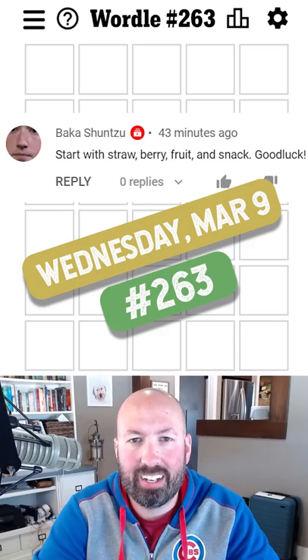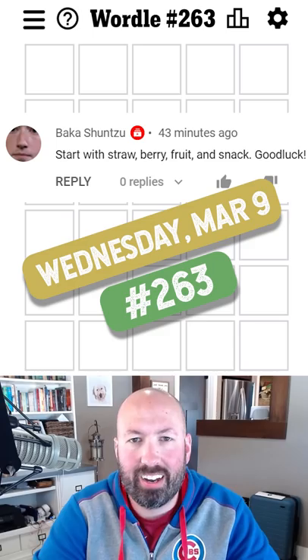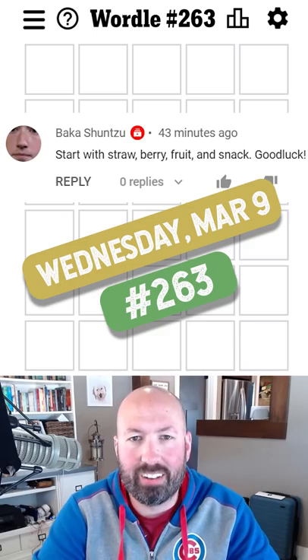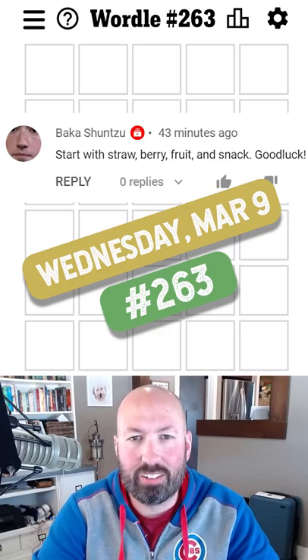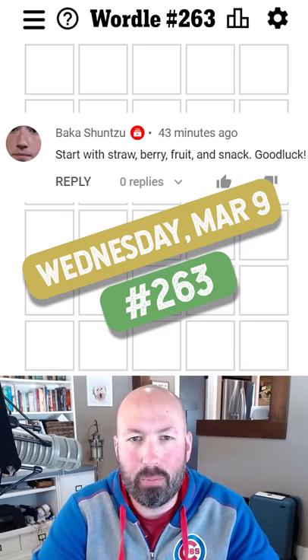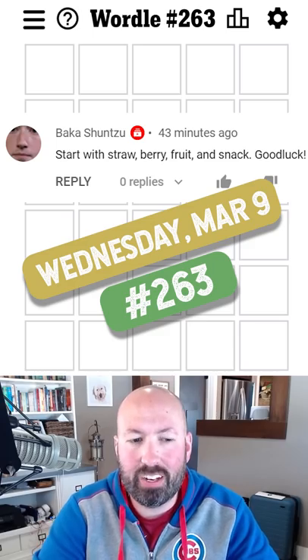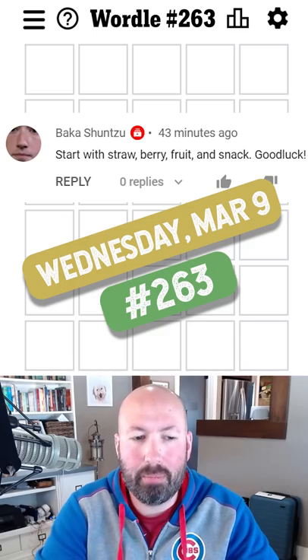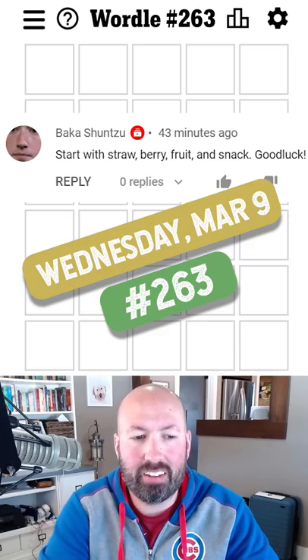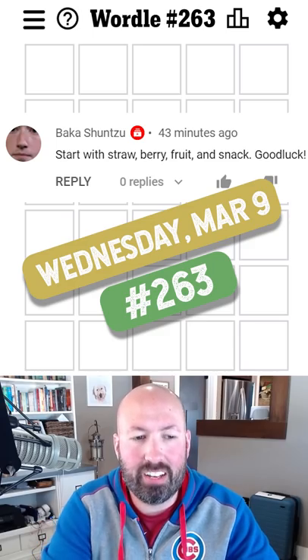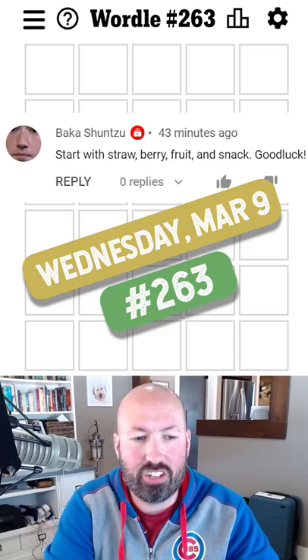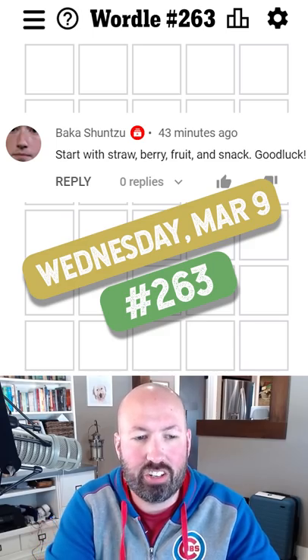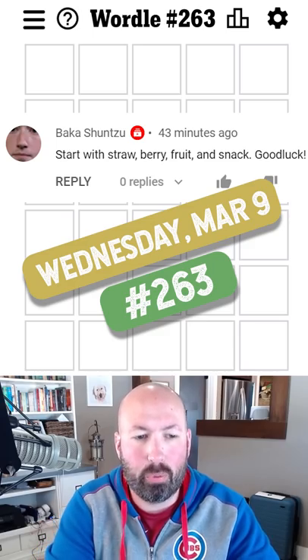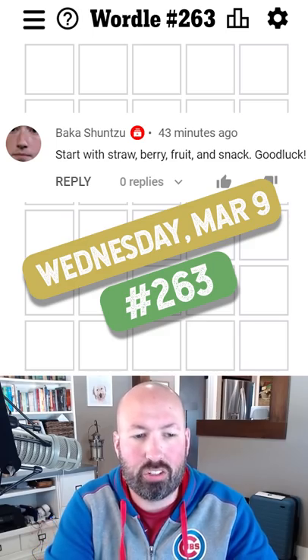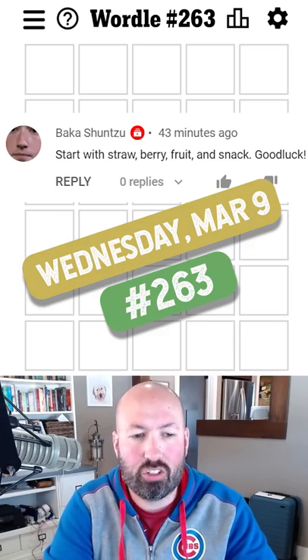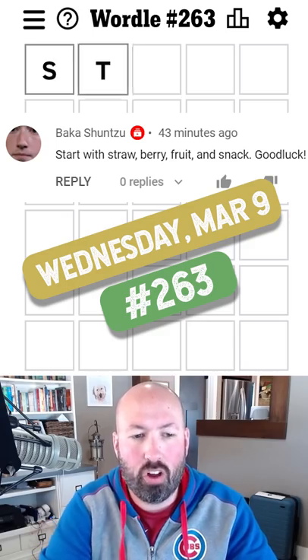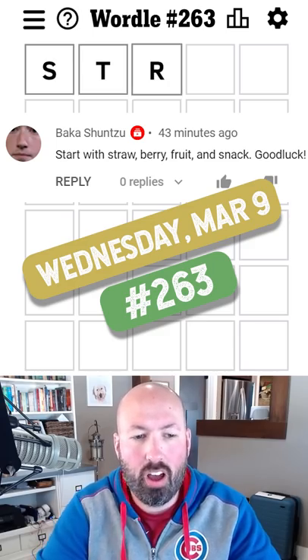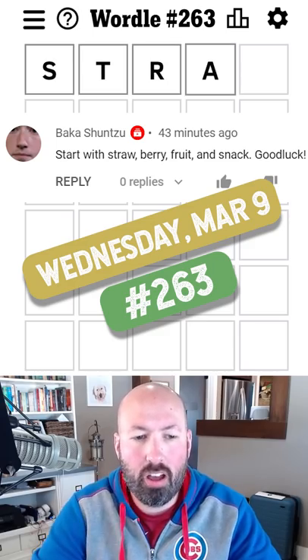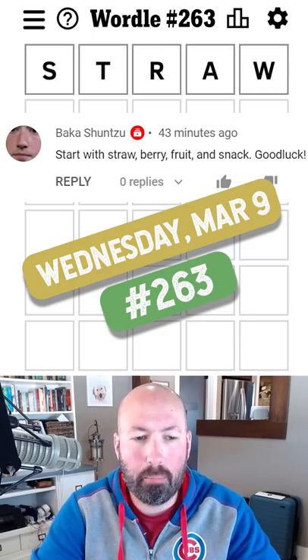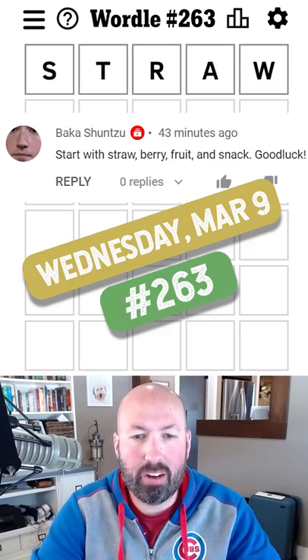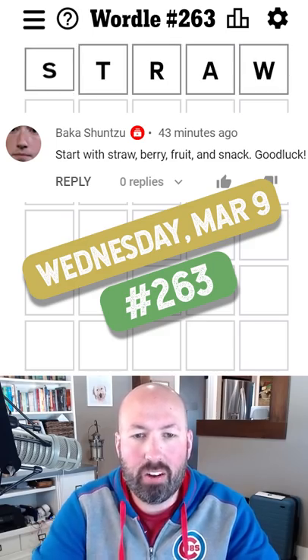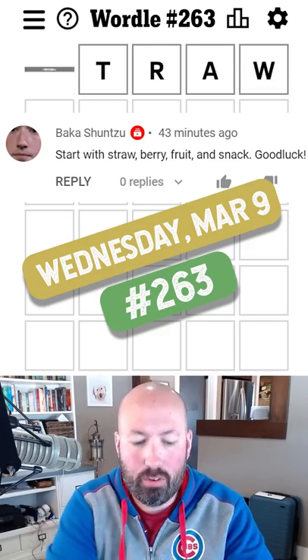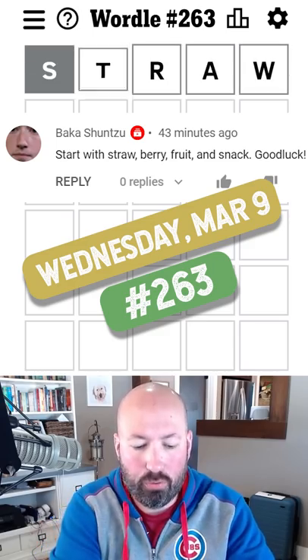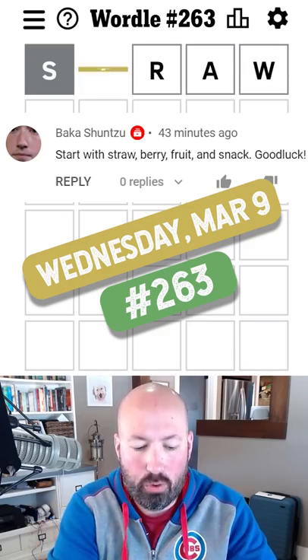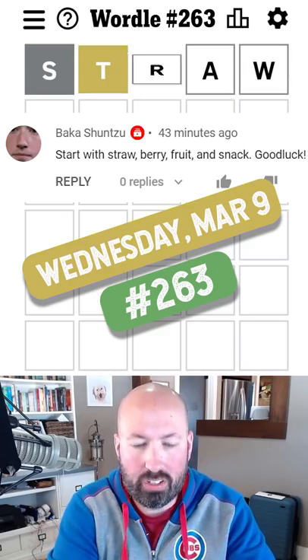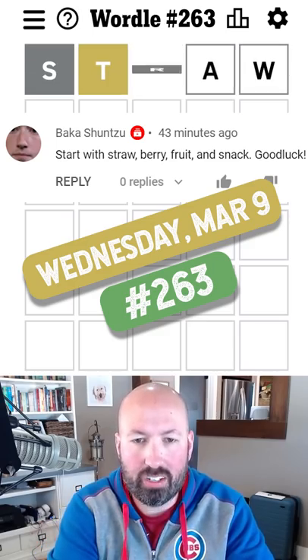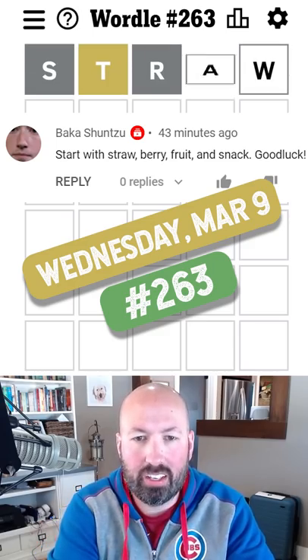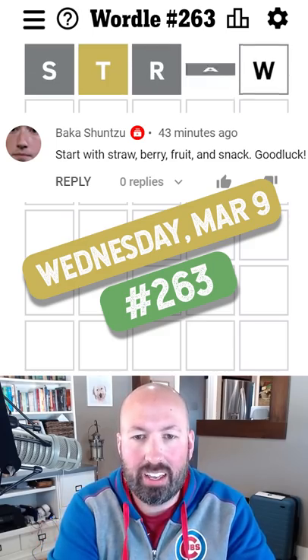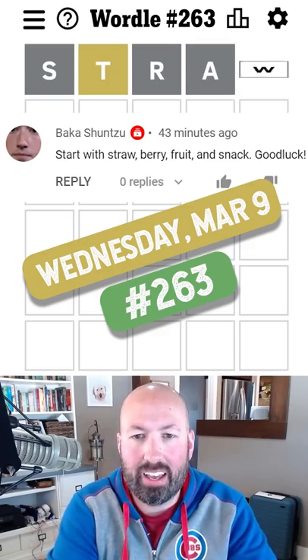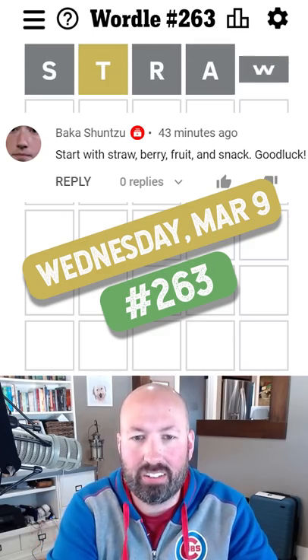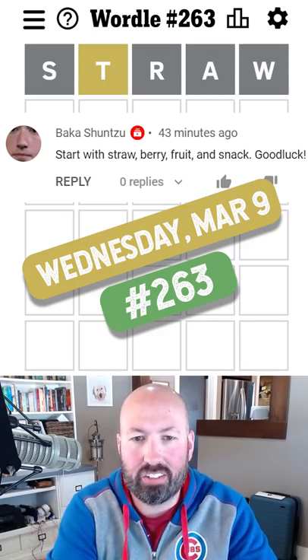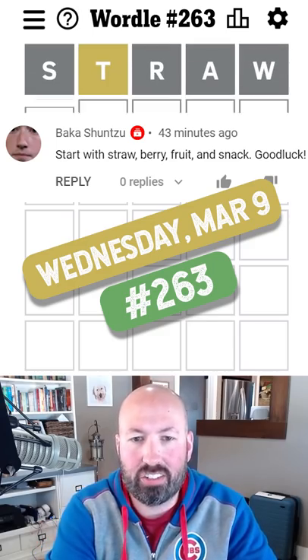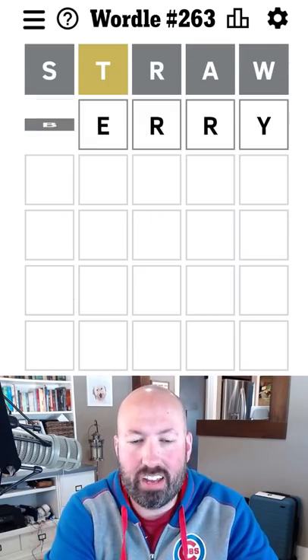All right, so someone commented that I should start with strawberry, fruit, and snack.